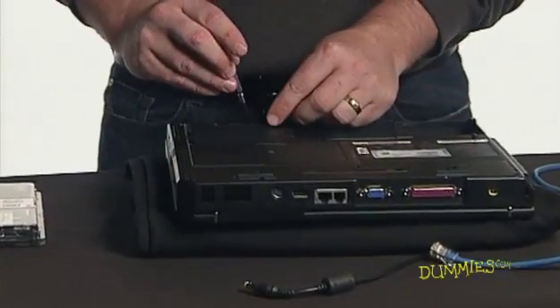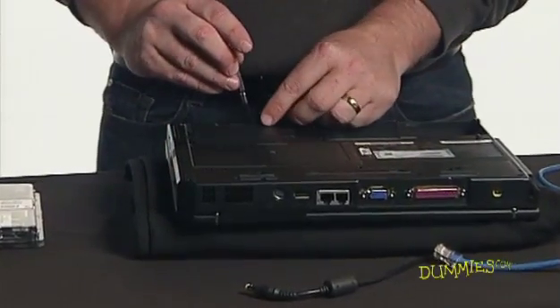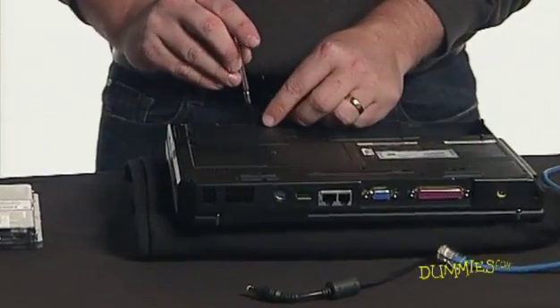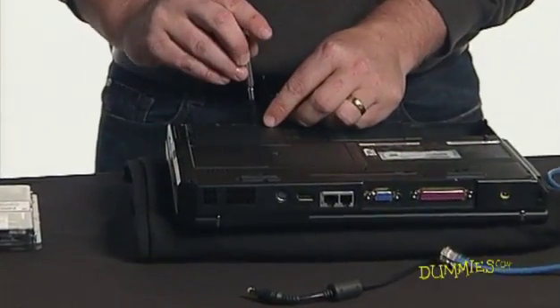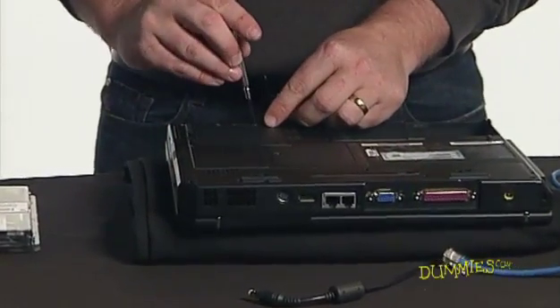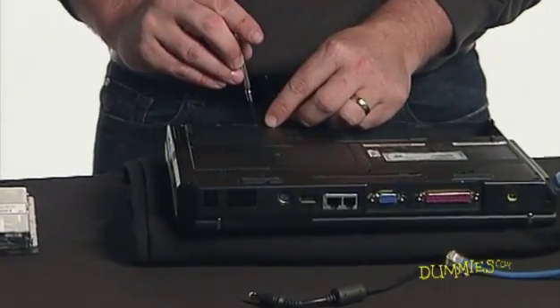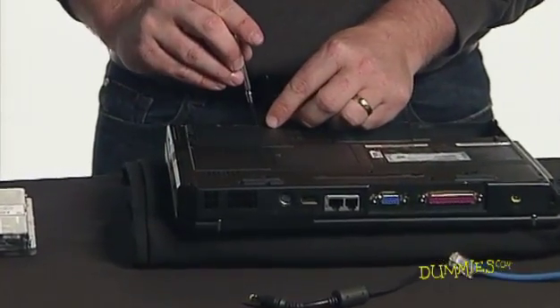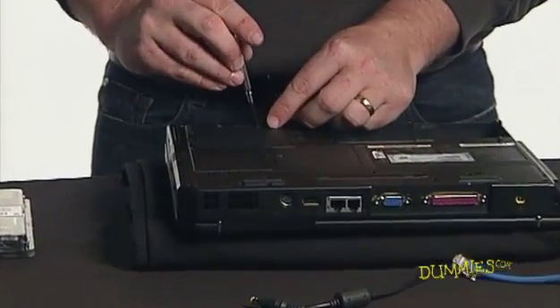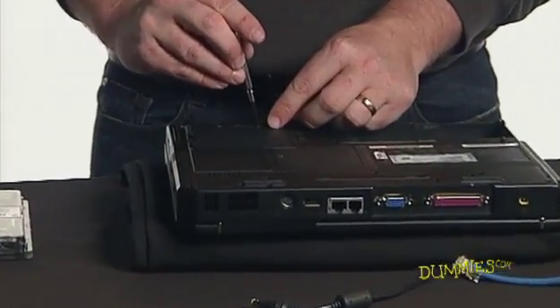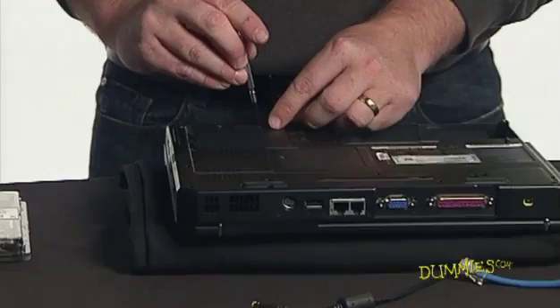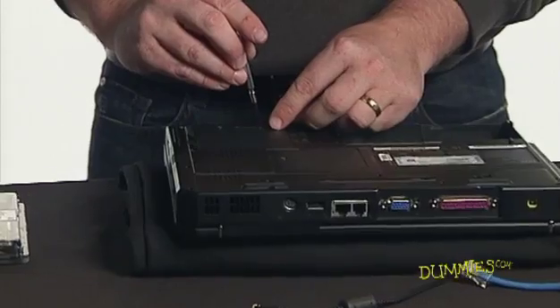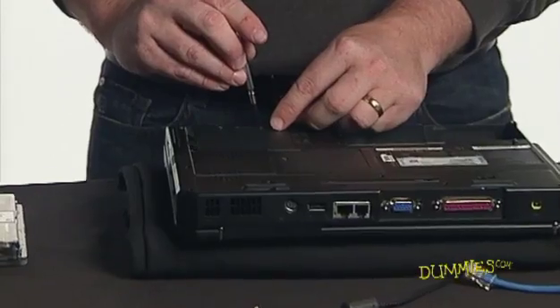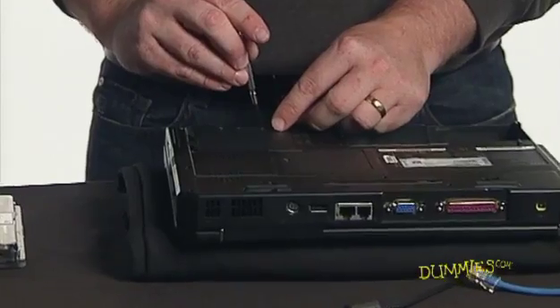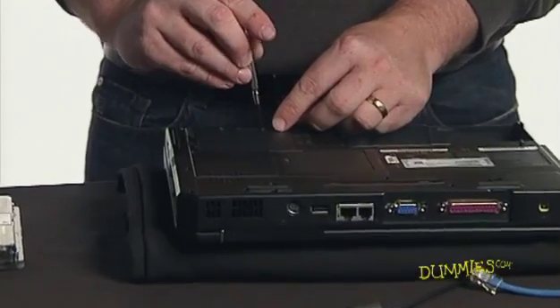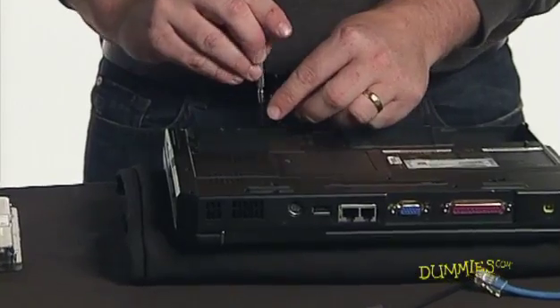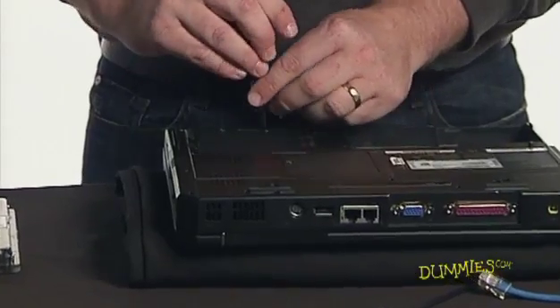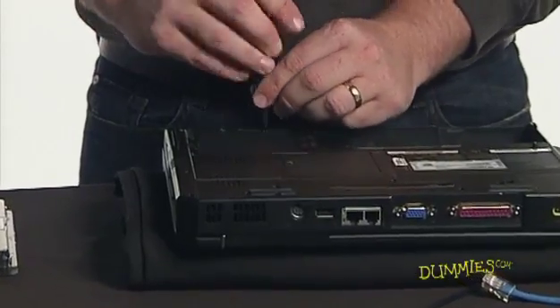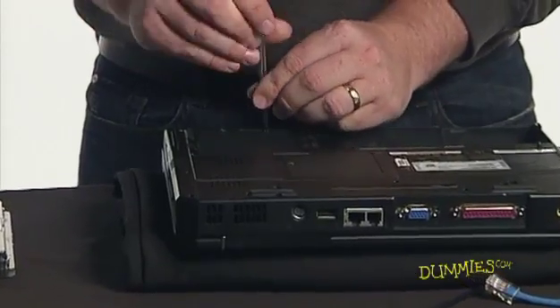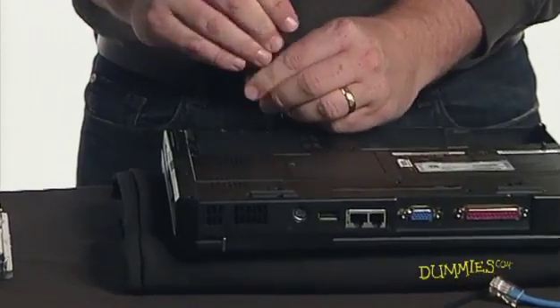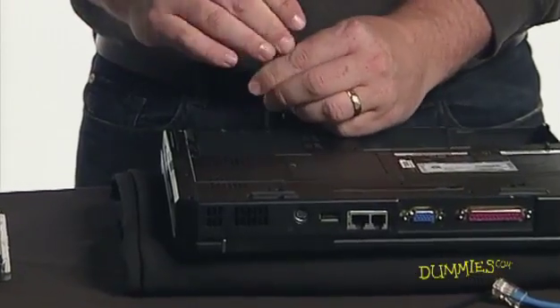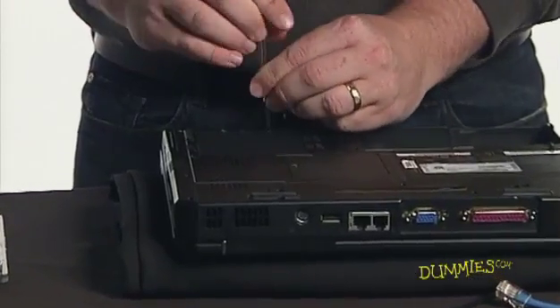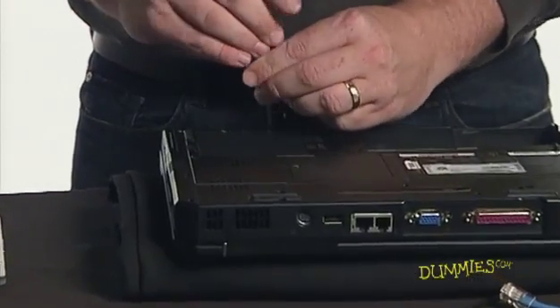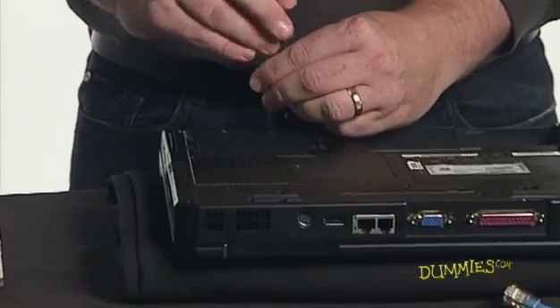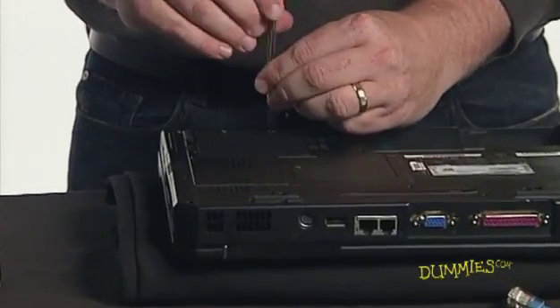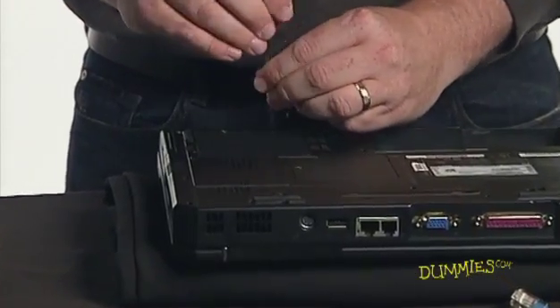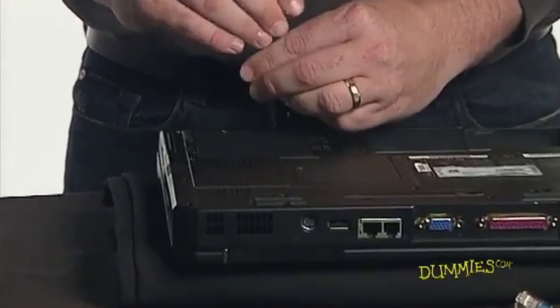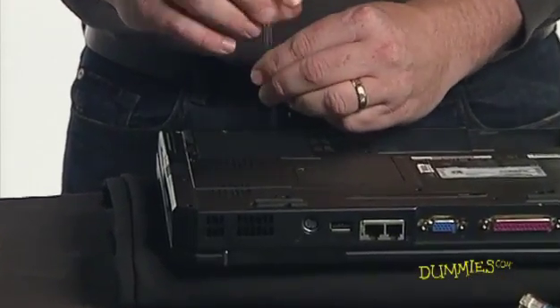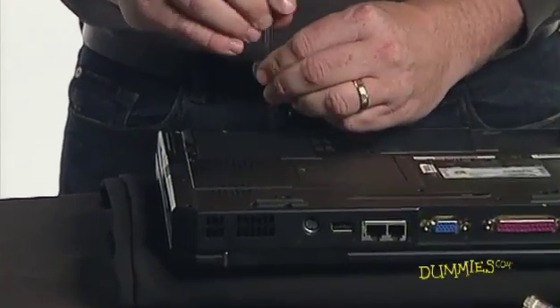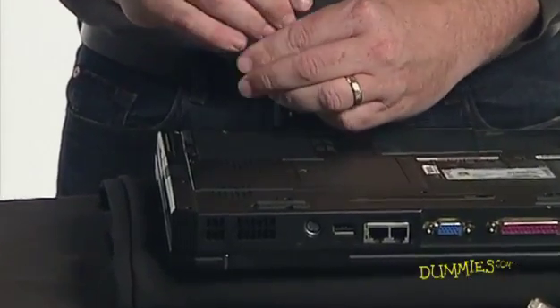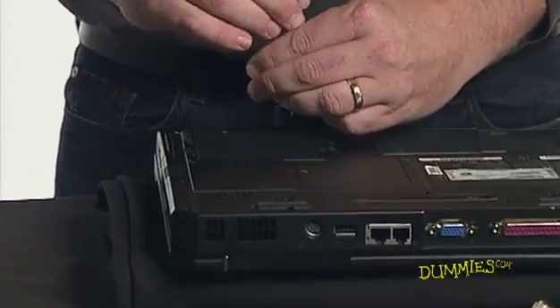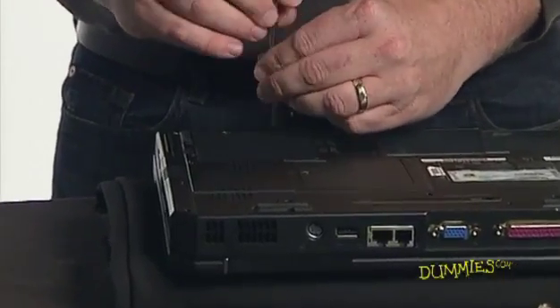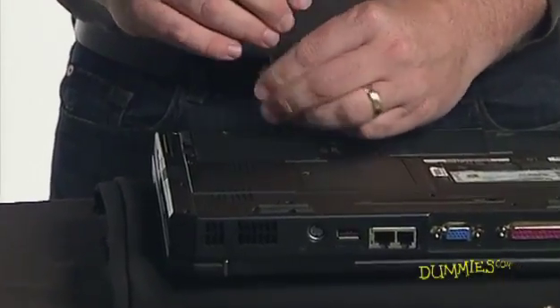Using a small Phillips head screwdriver, carefully remove the screw that holds the cover over the memory compartment.